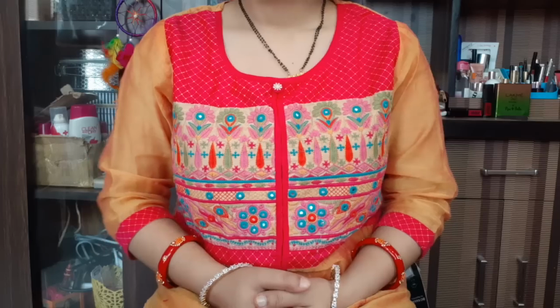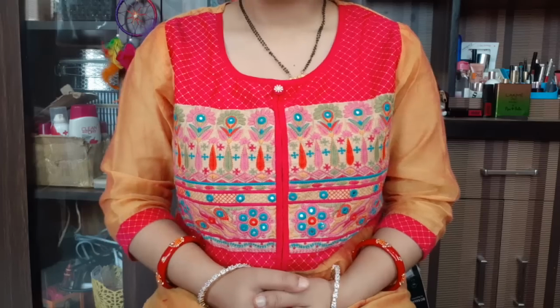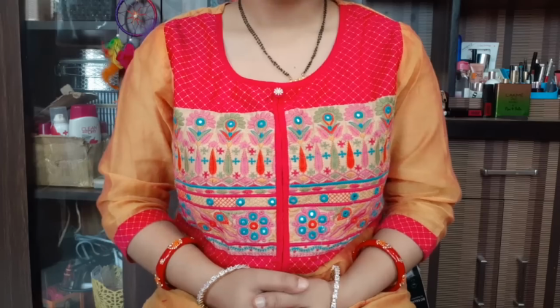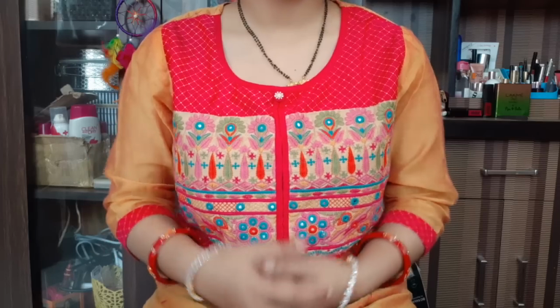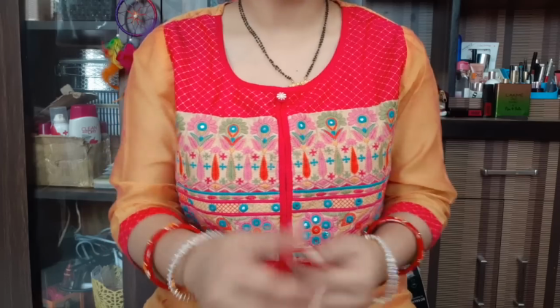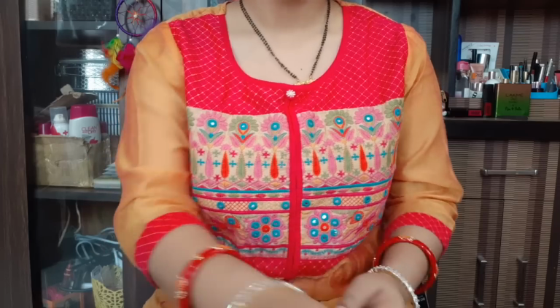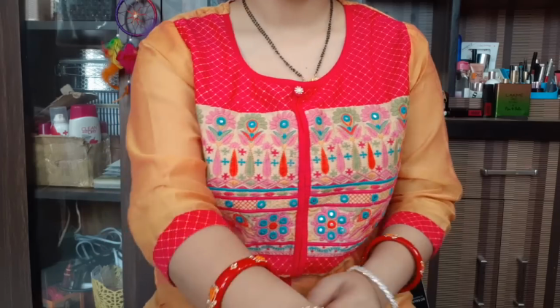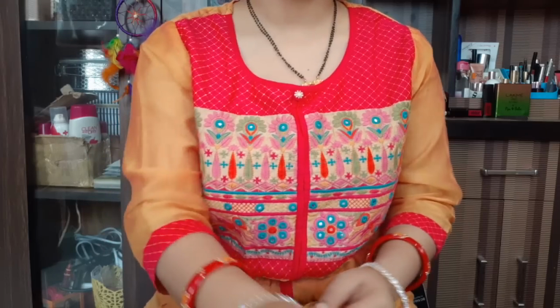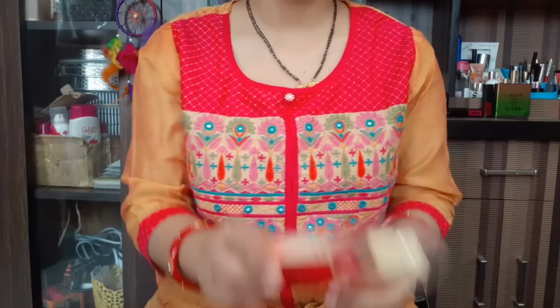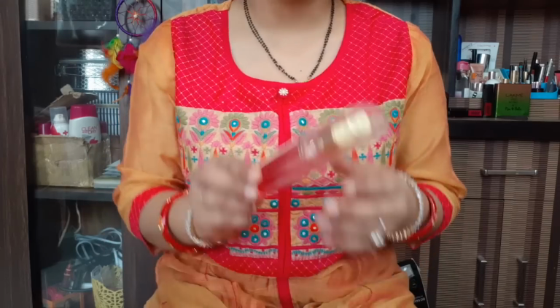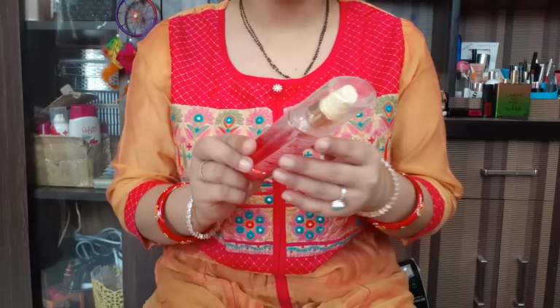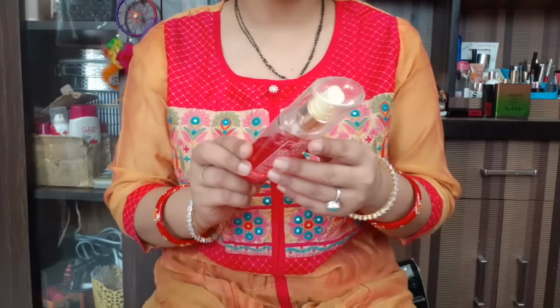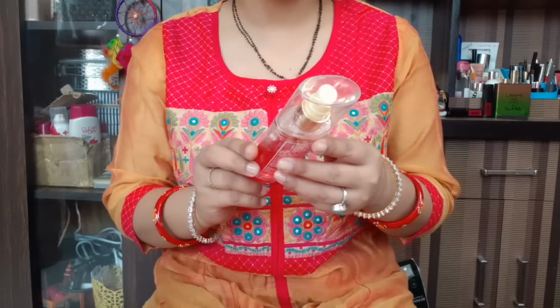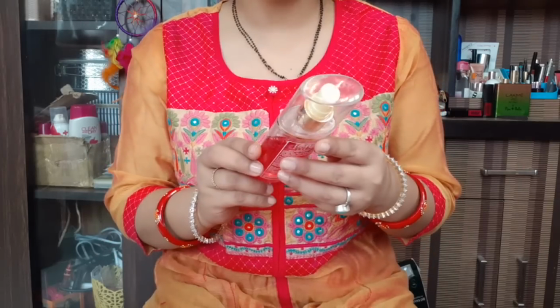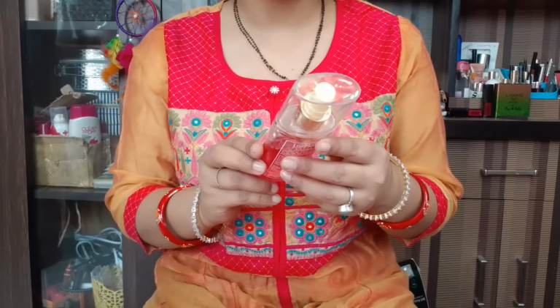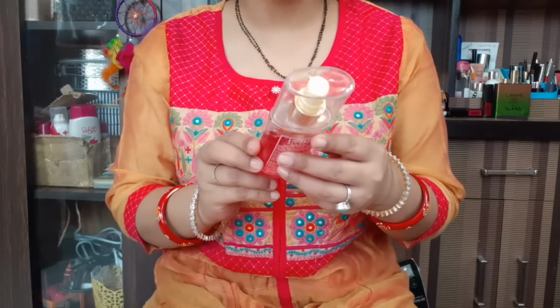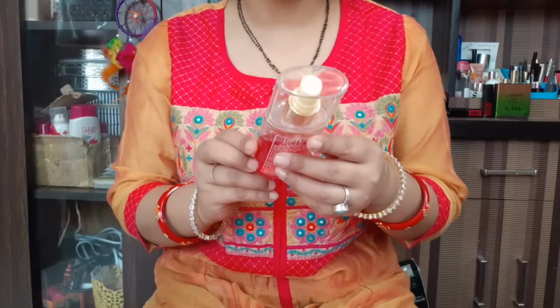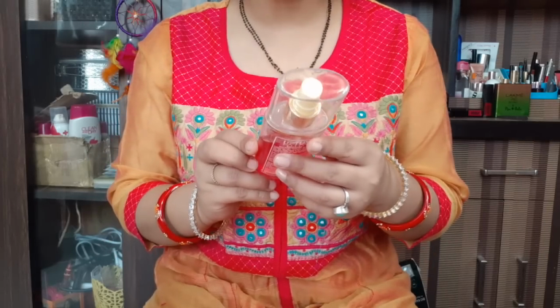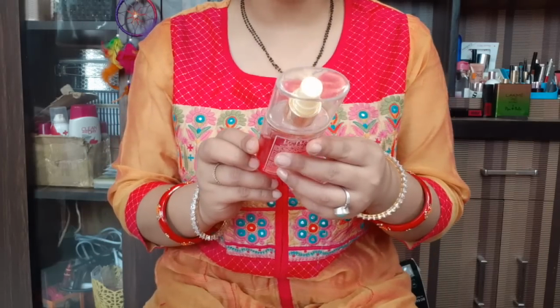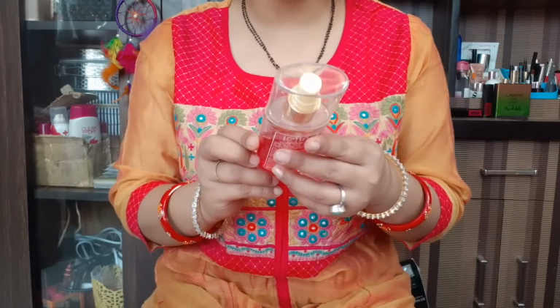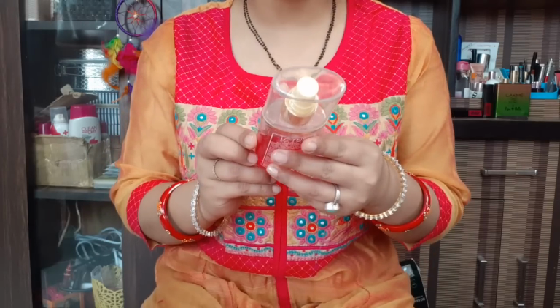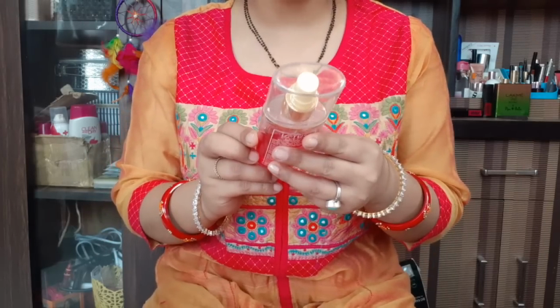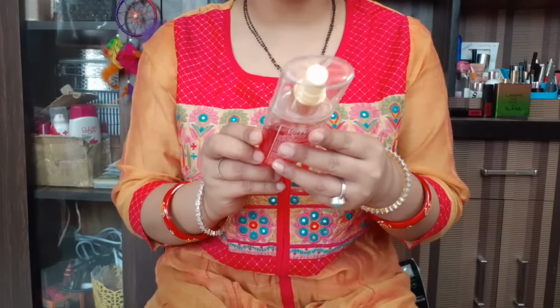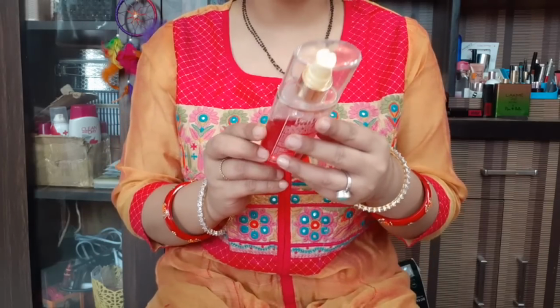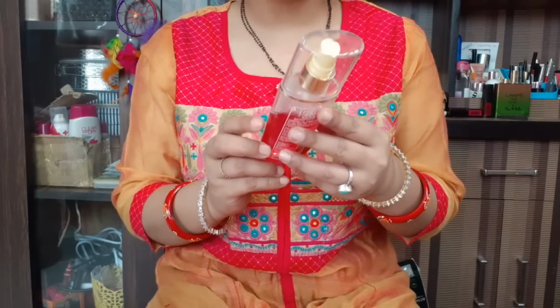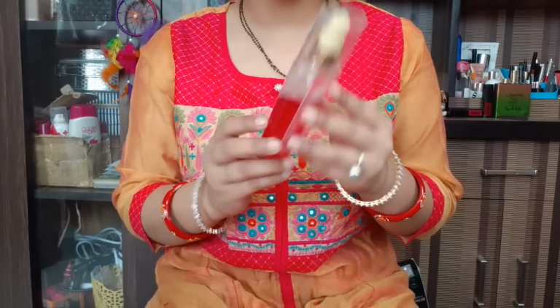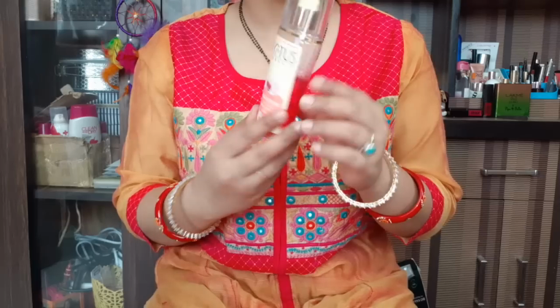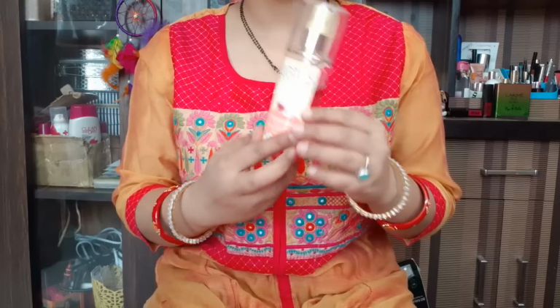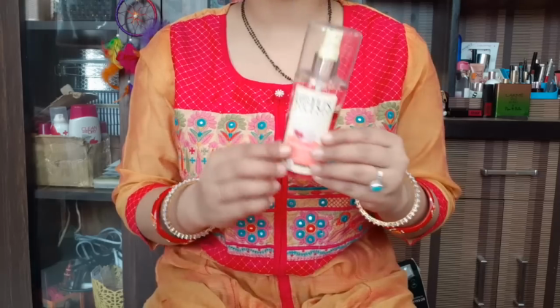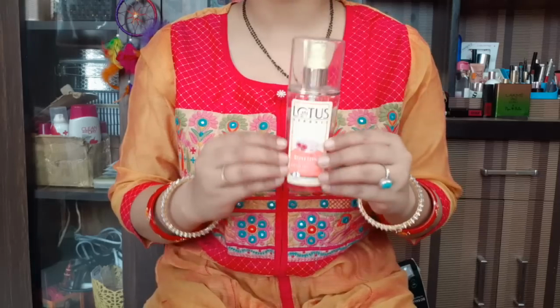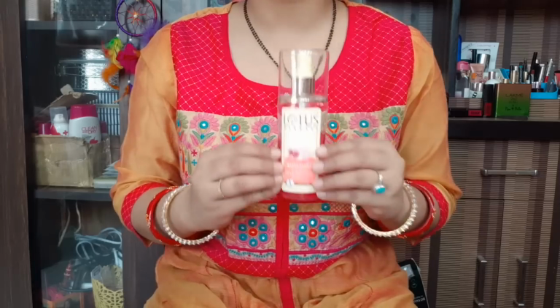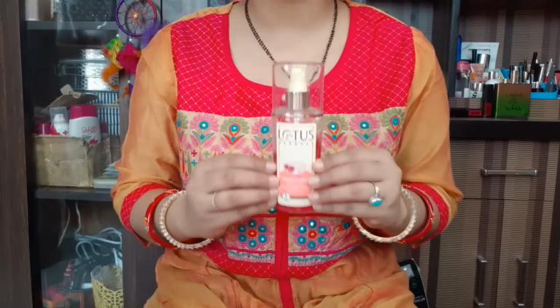Hello everyone! Welcome to Rara! Today I am reviewing Lotus Herbal Rose Tone Rose Petals Facial Skin Toner.